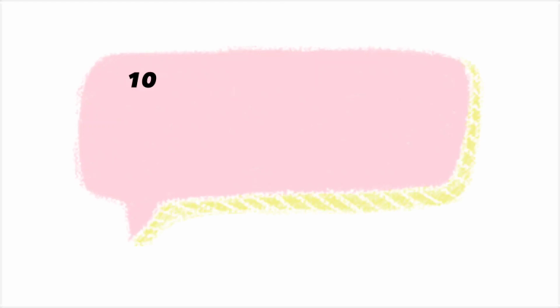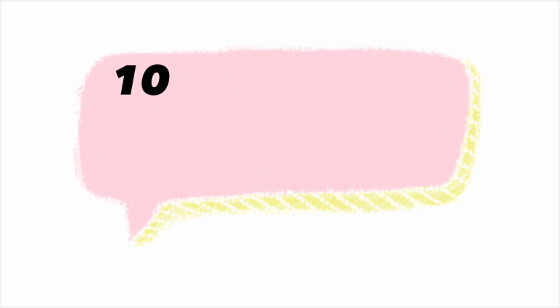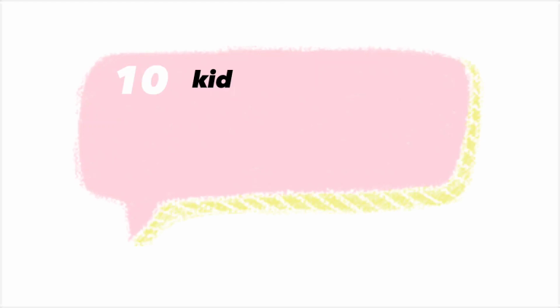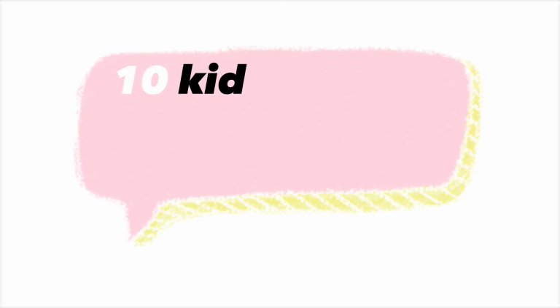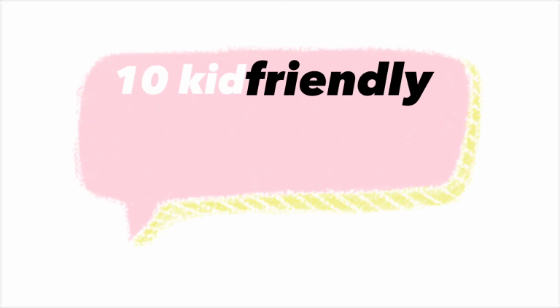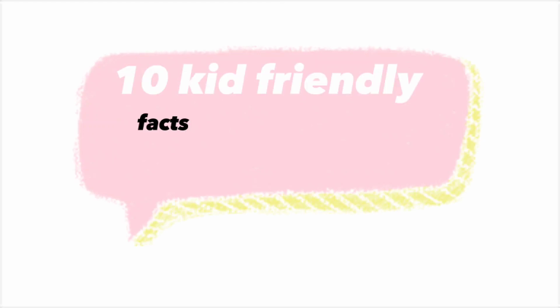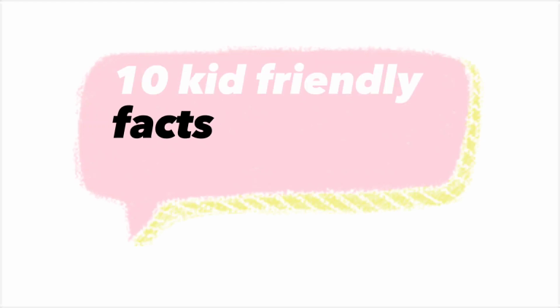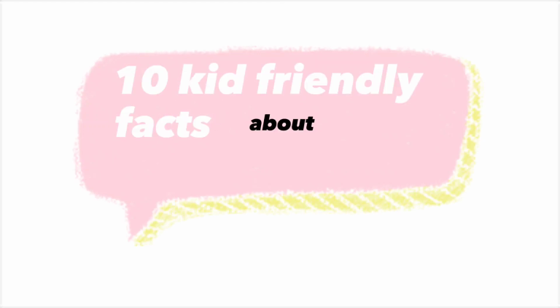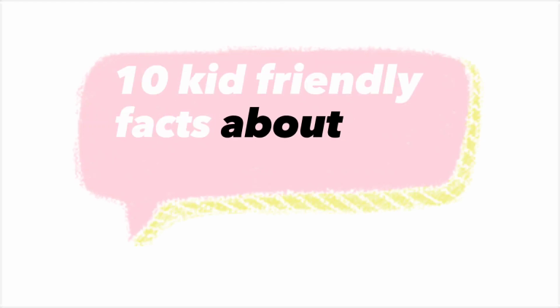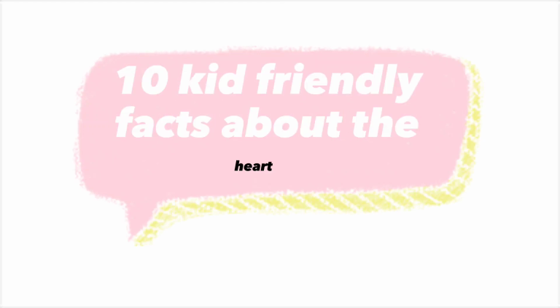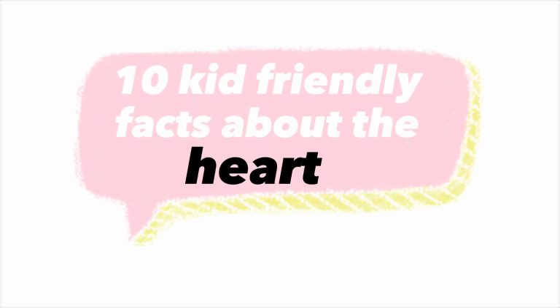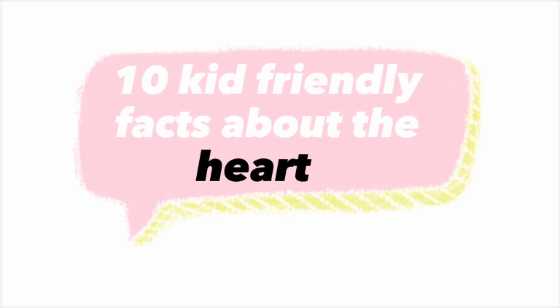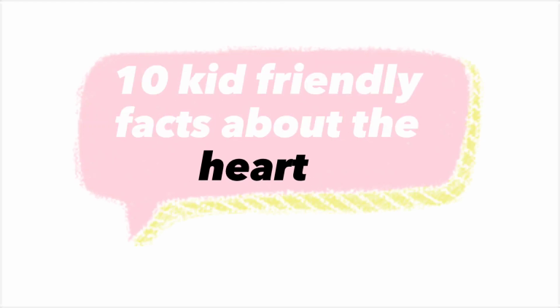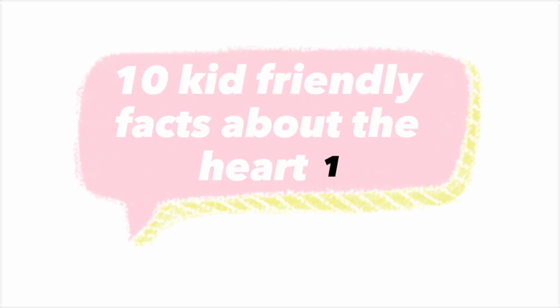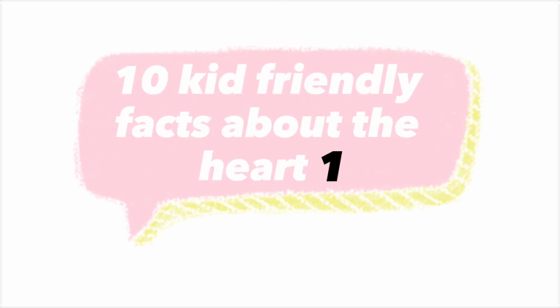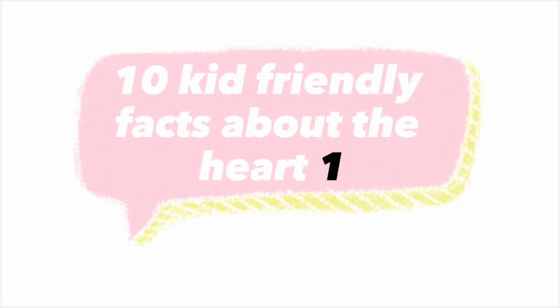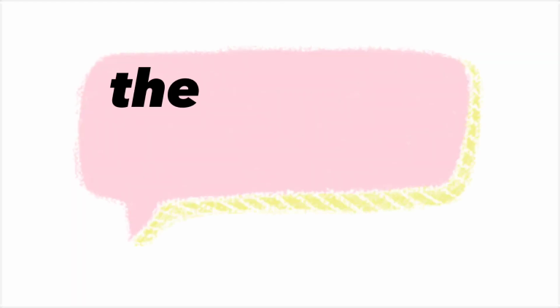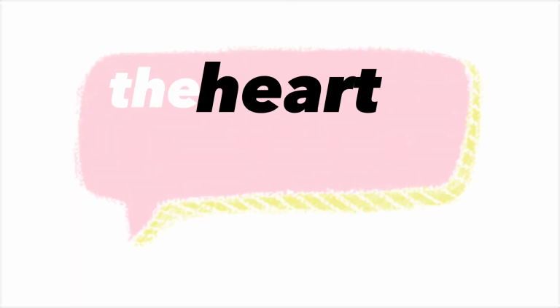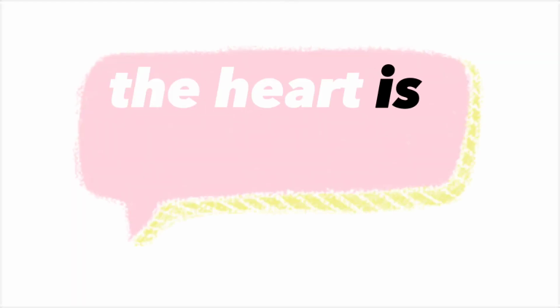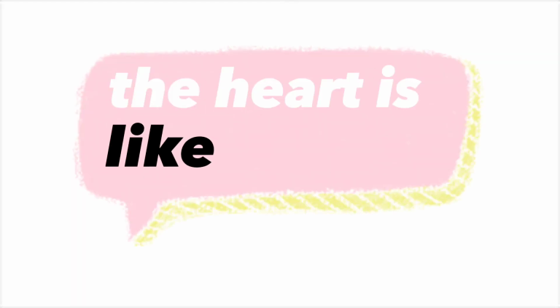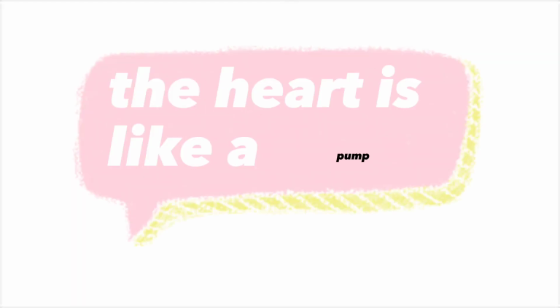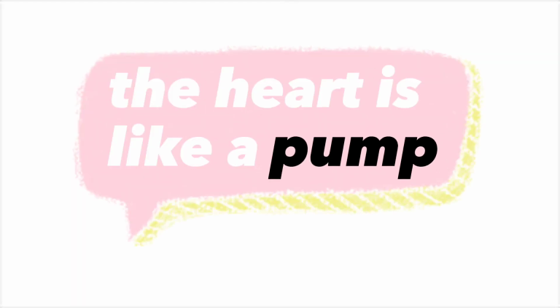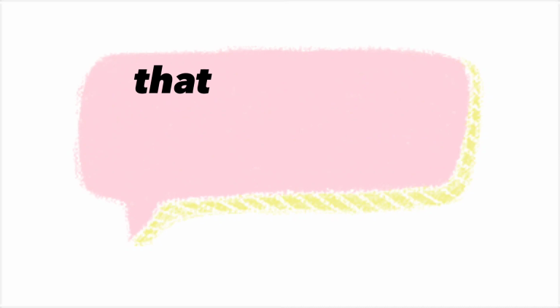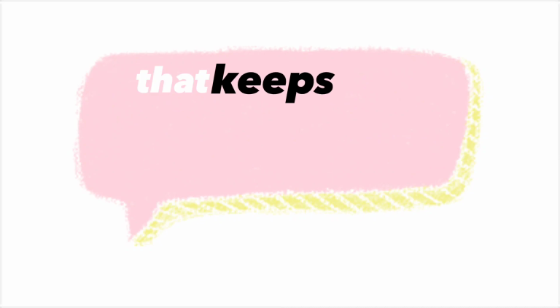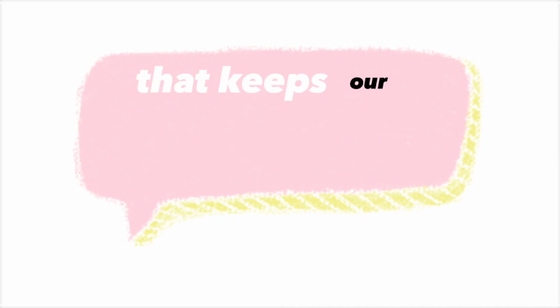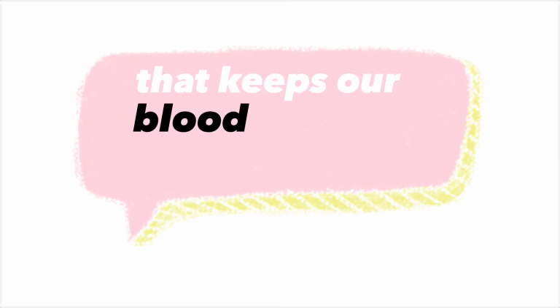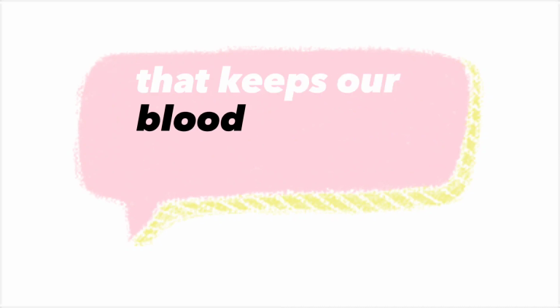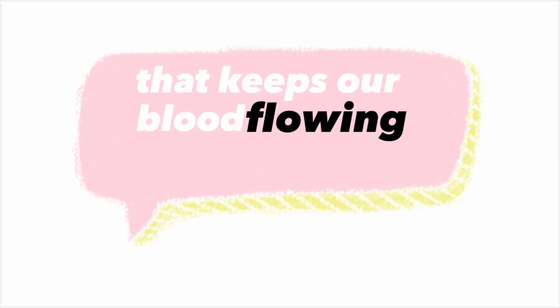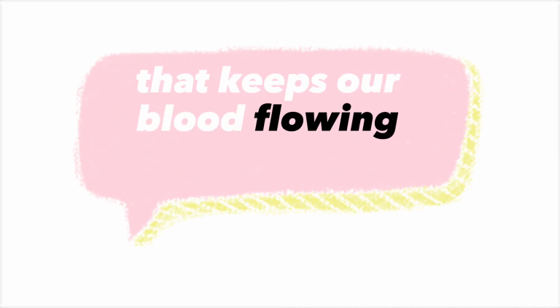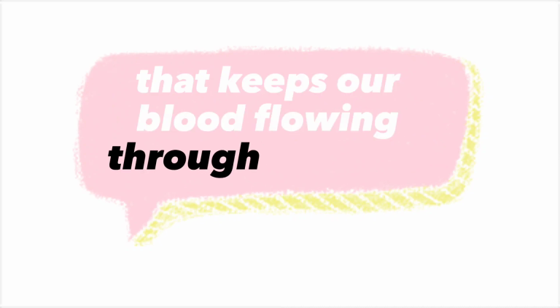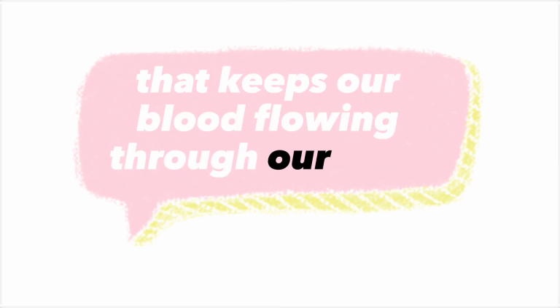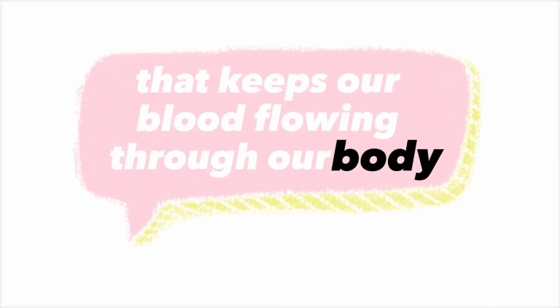10 Kid-Friendly Facts About The Heart. The heart is like a pump that keeps our blood flowing through our body.